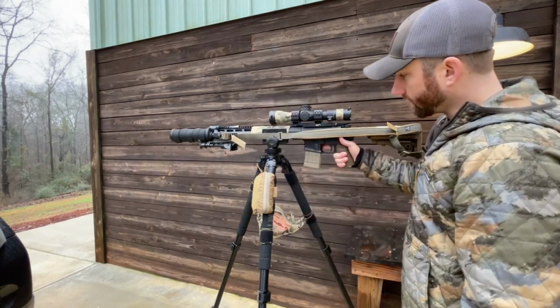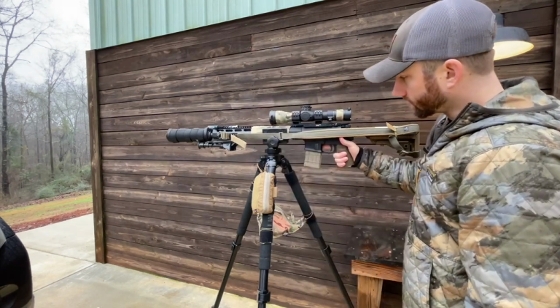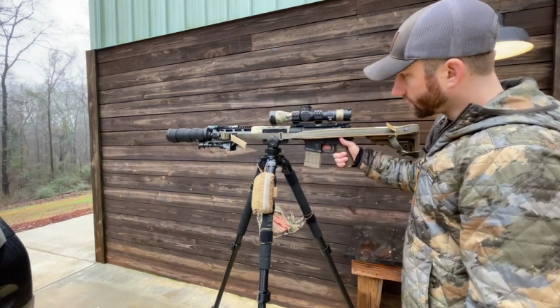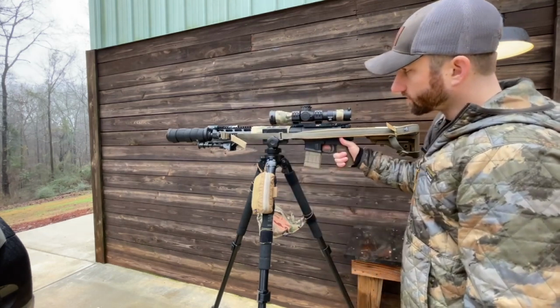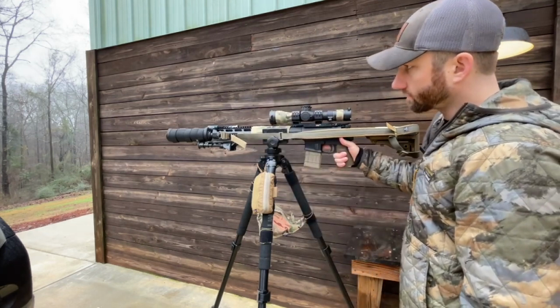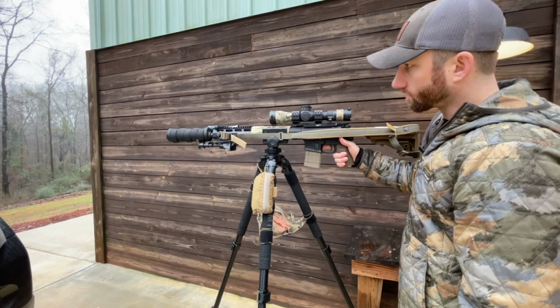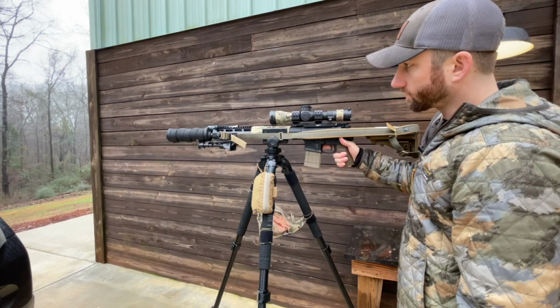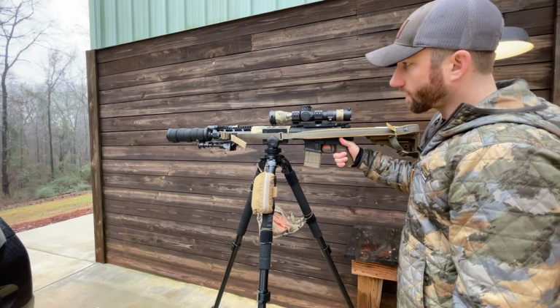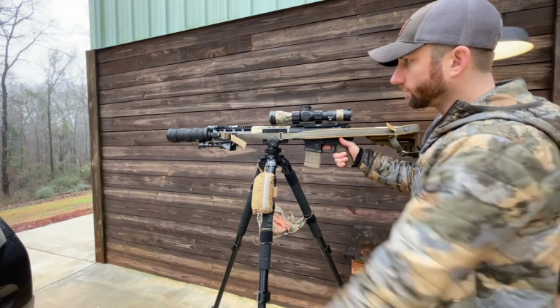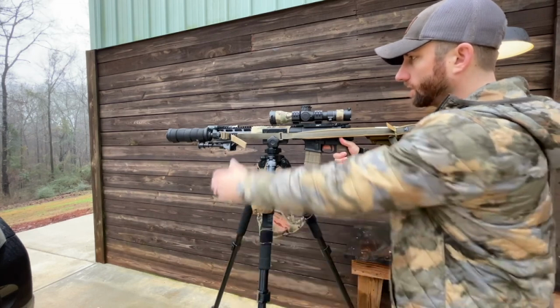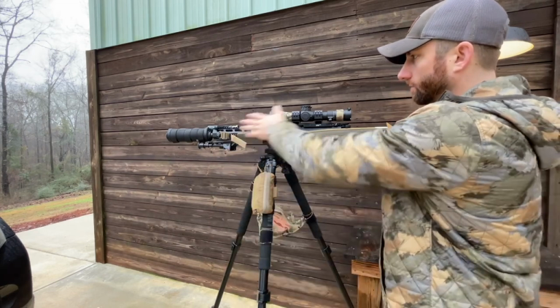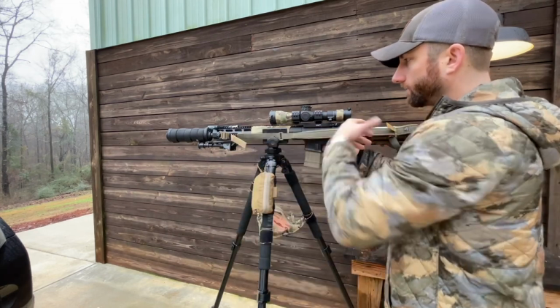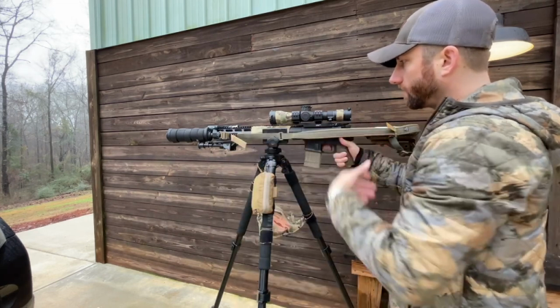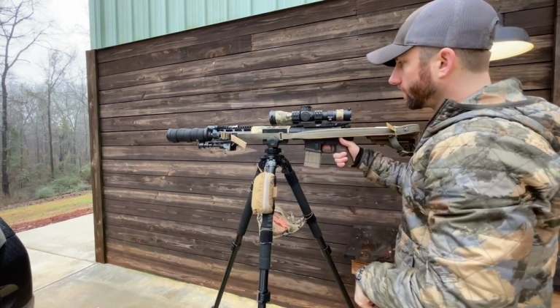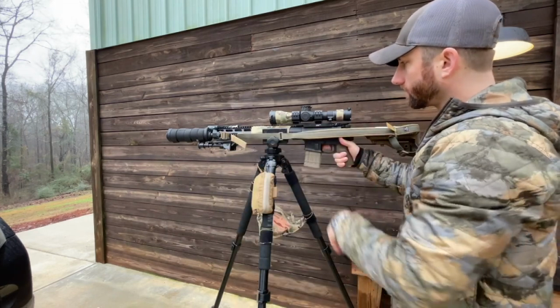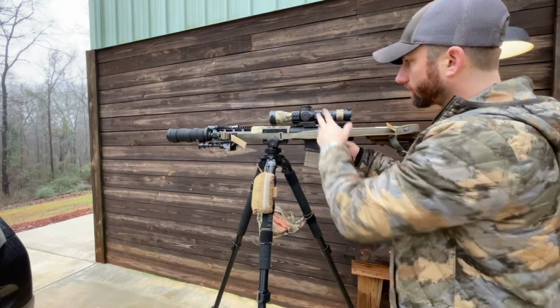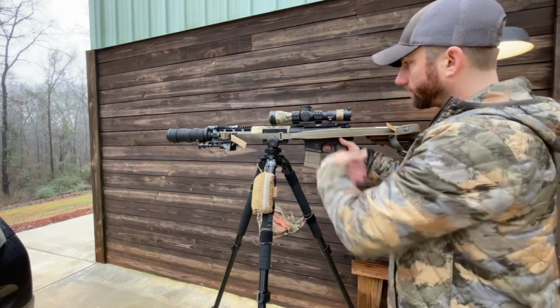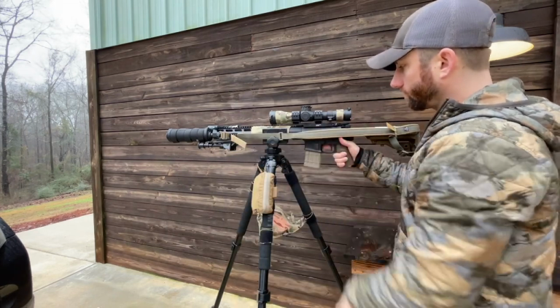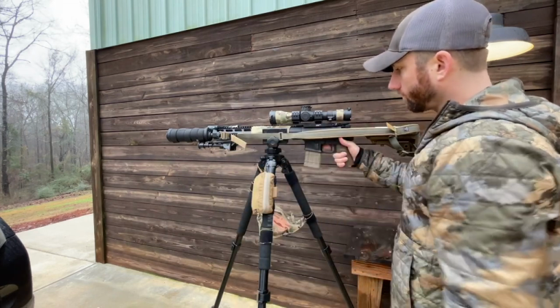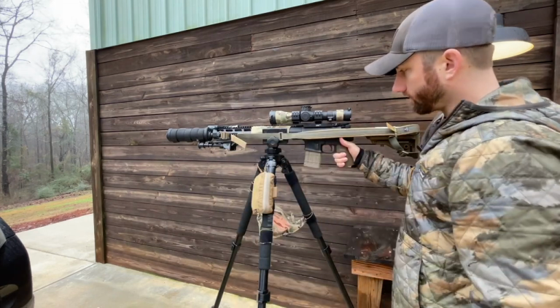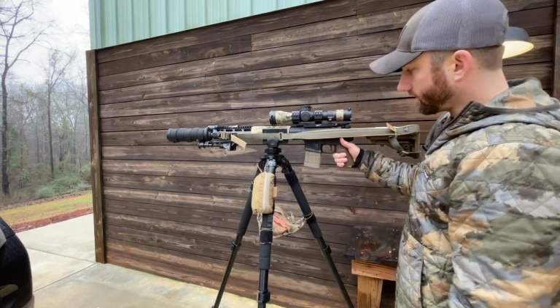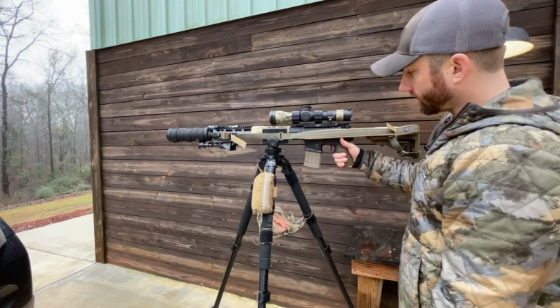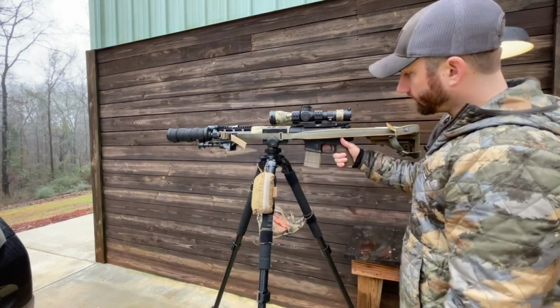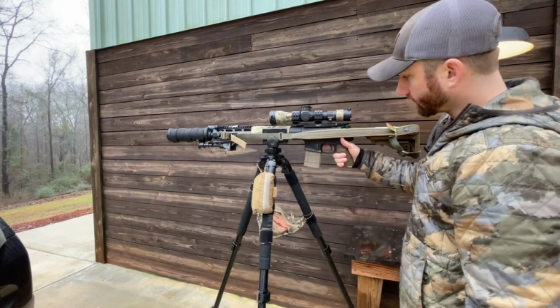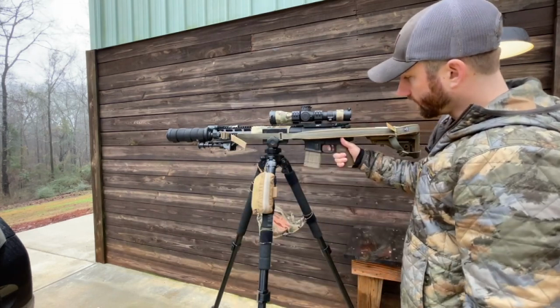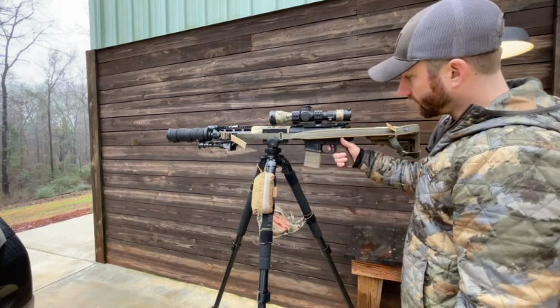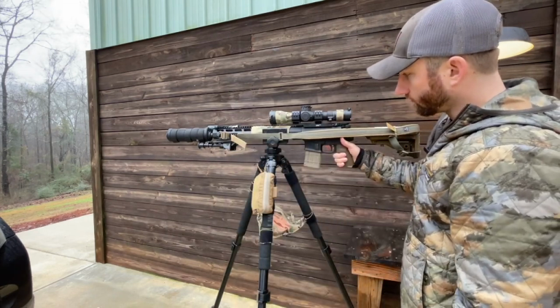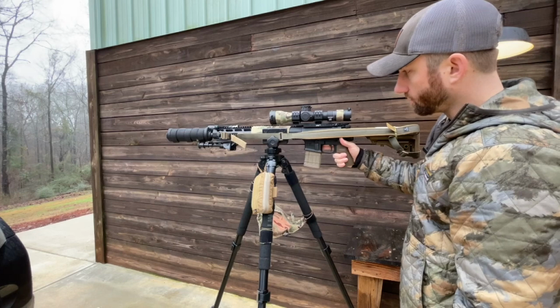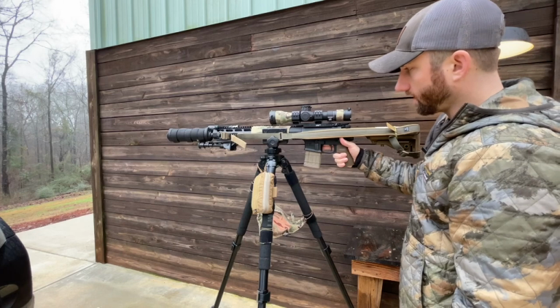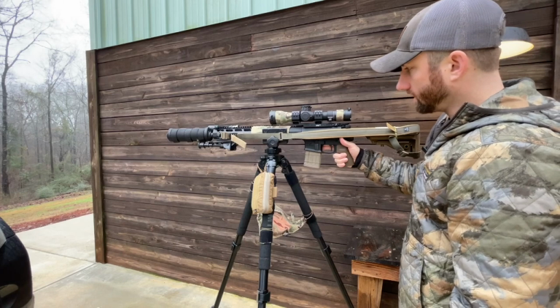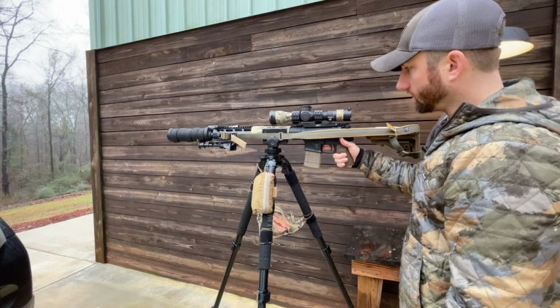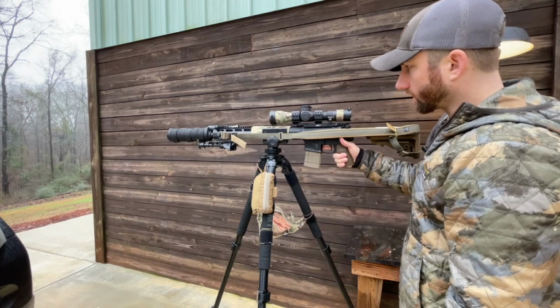This is my 16-inch special purpose rifle with a PWS upper and a Leupold Mark 5 optic and a LaRue MBT trigger.